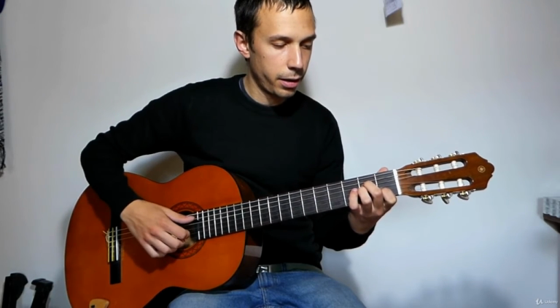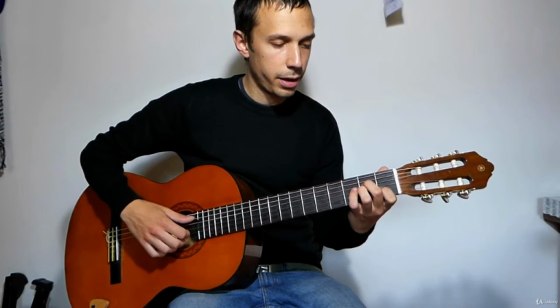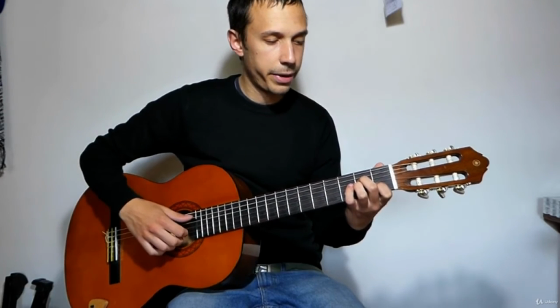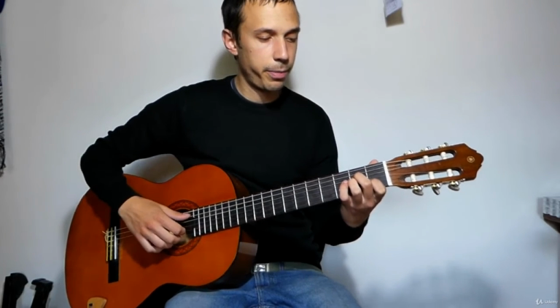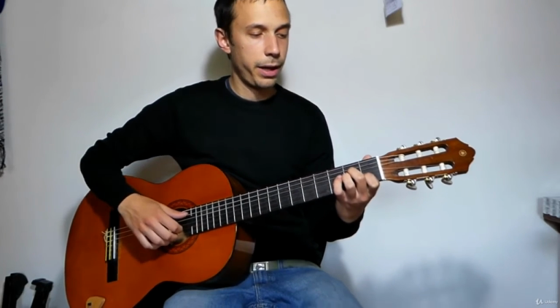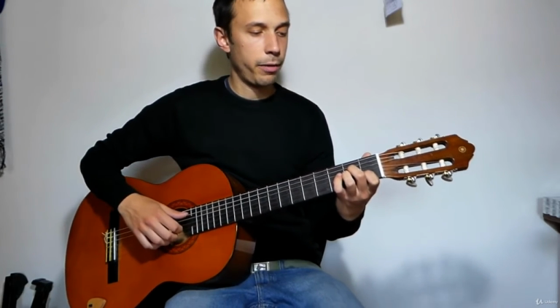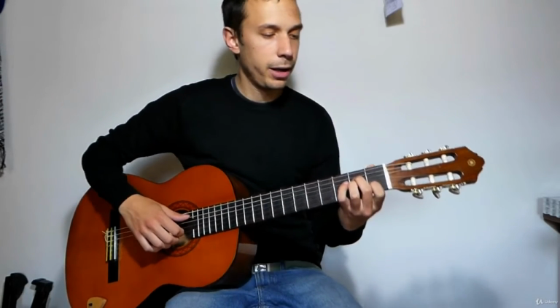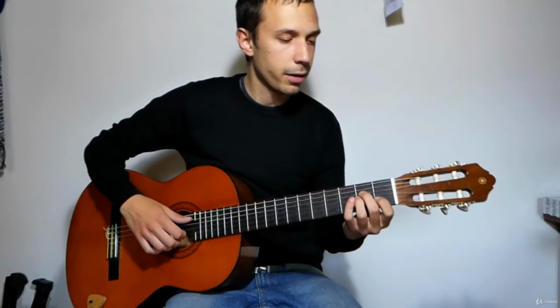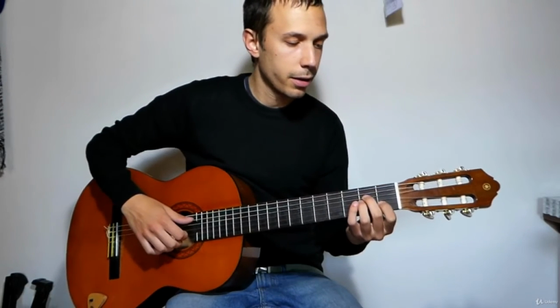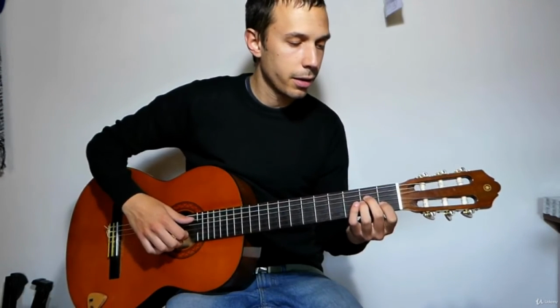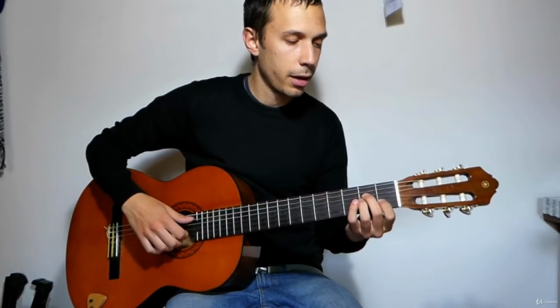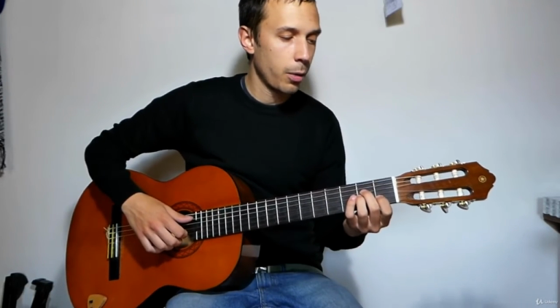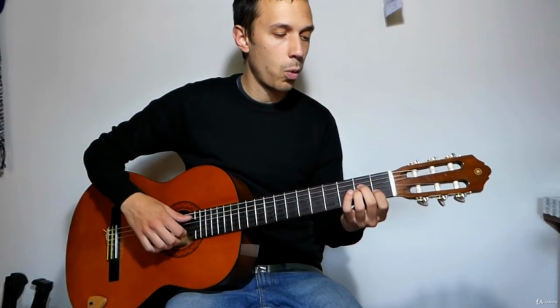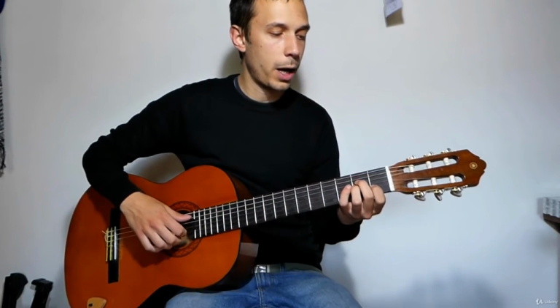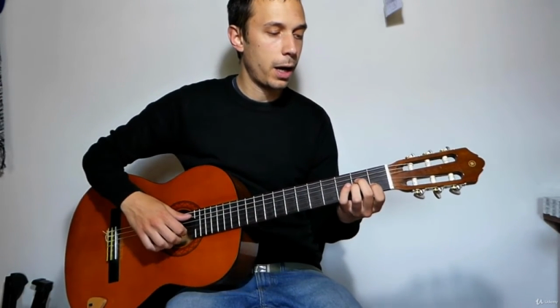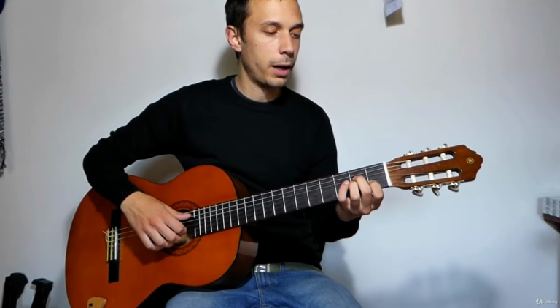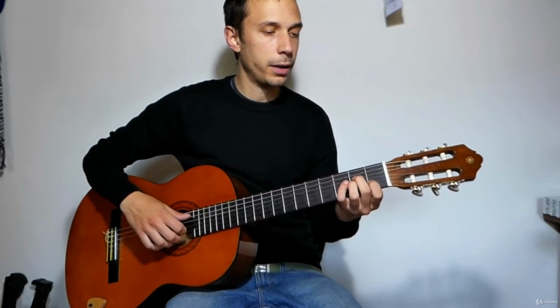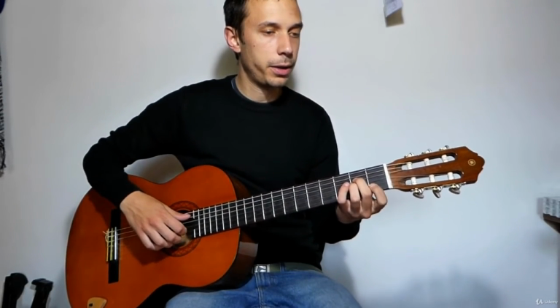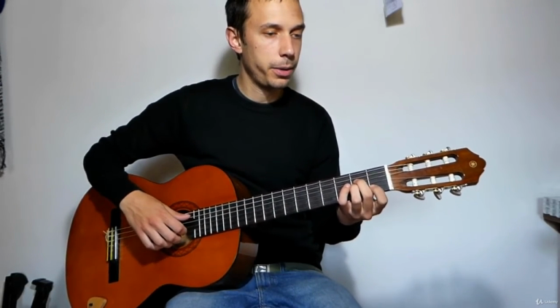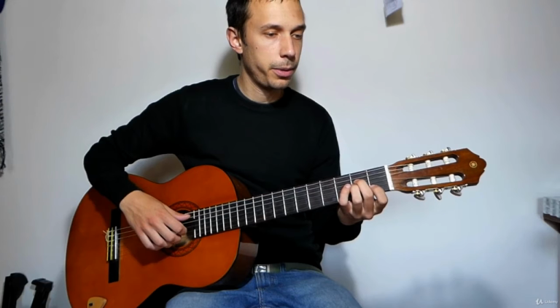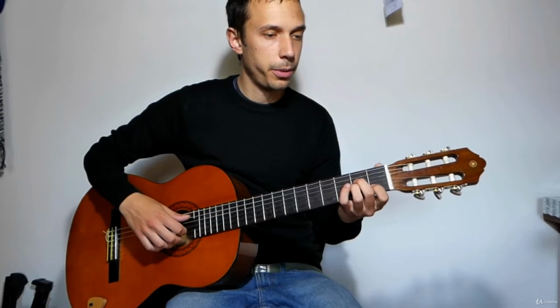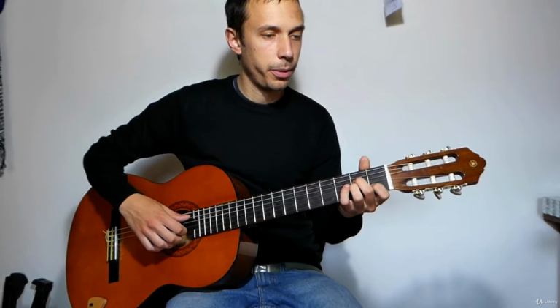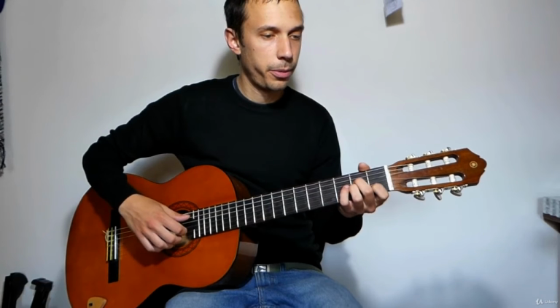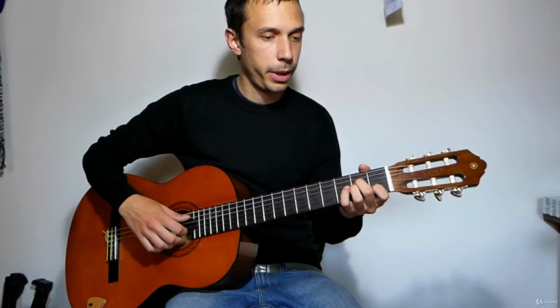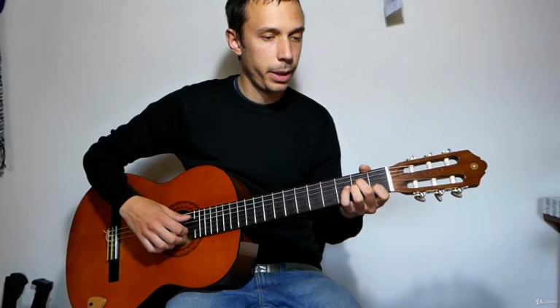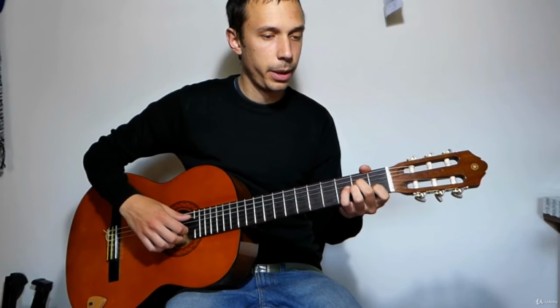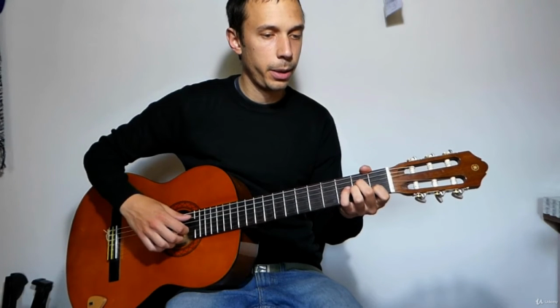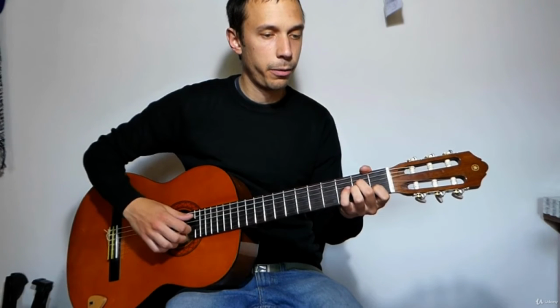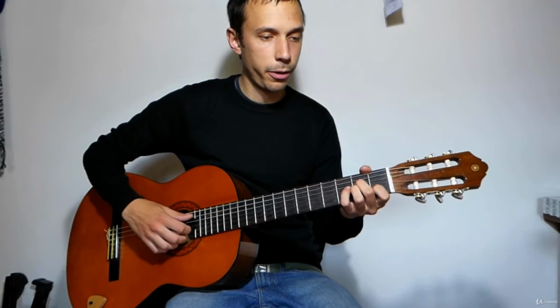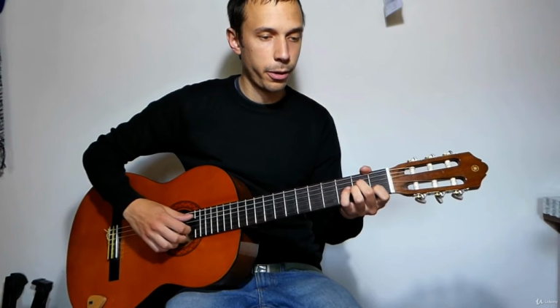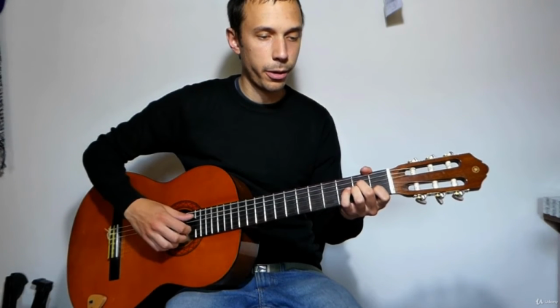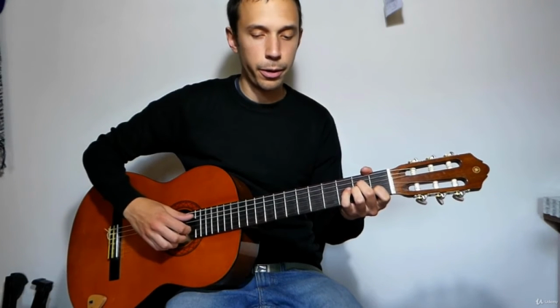Let's try to play over it. One, two, three, four. One, two, three, four.